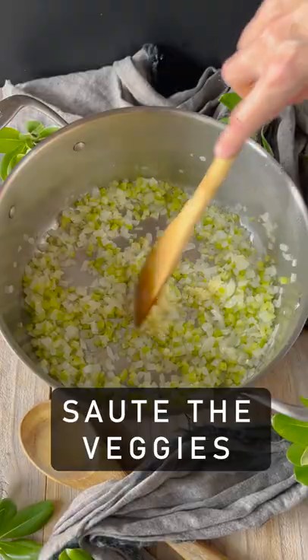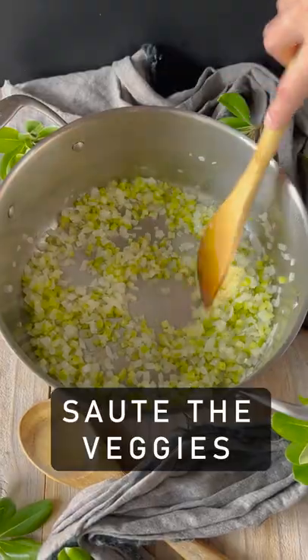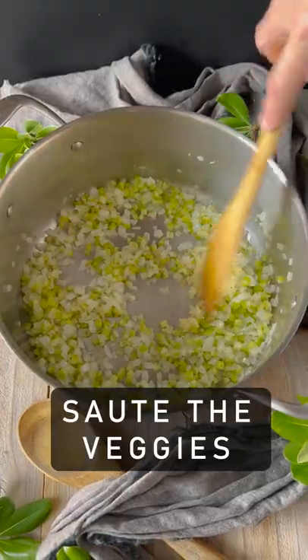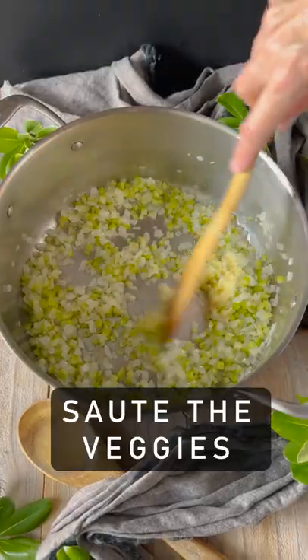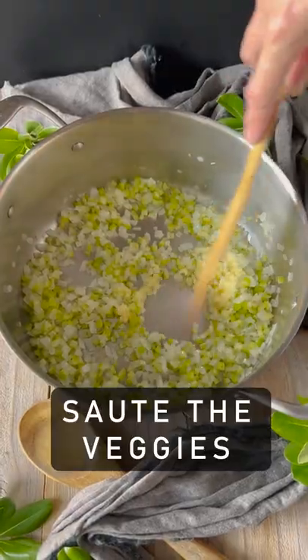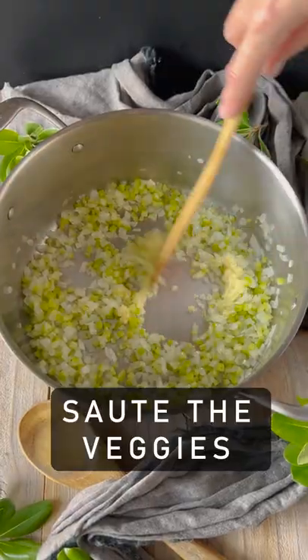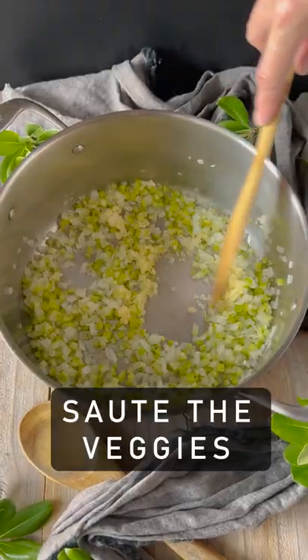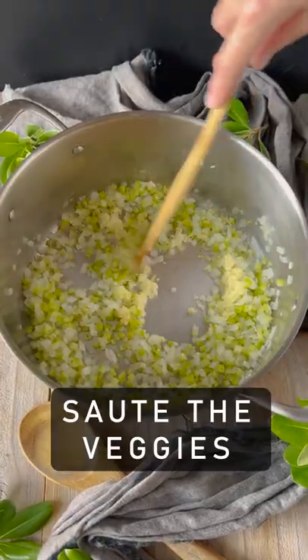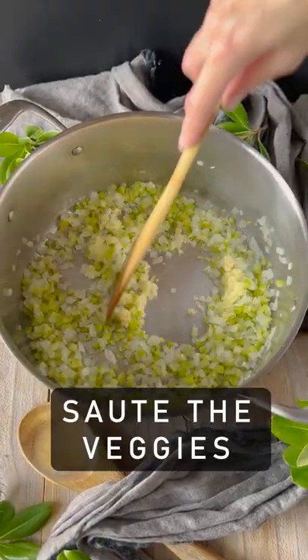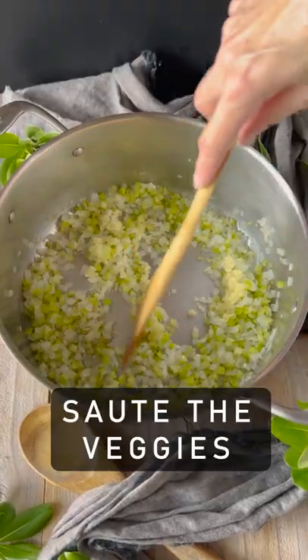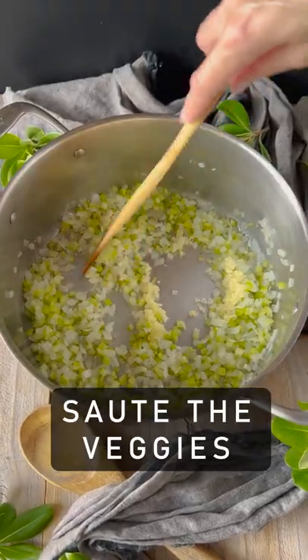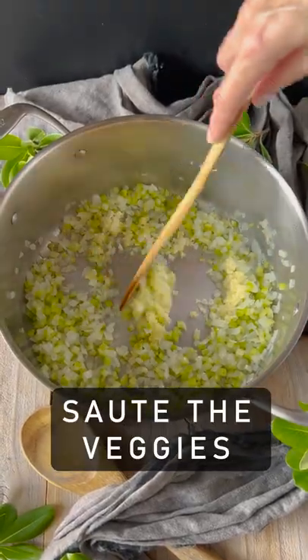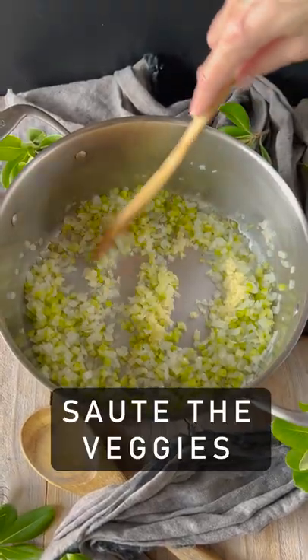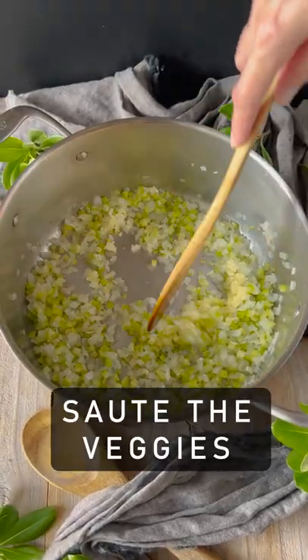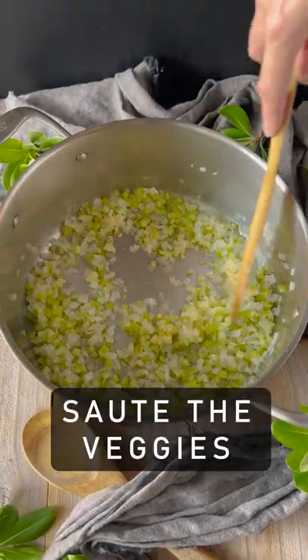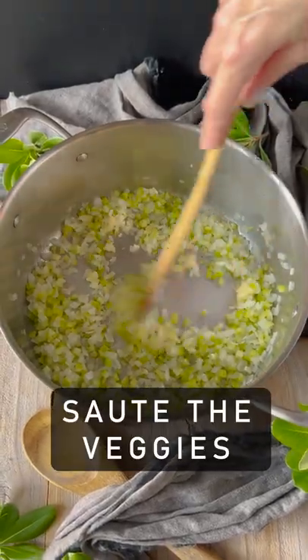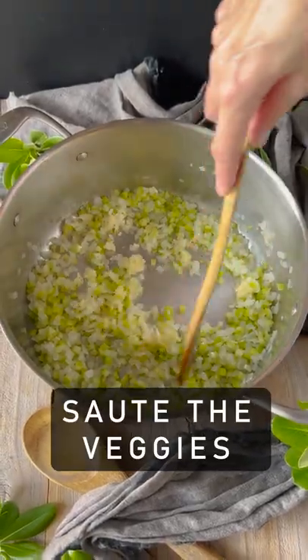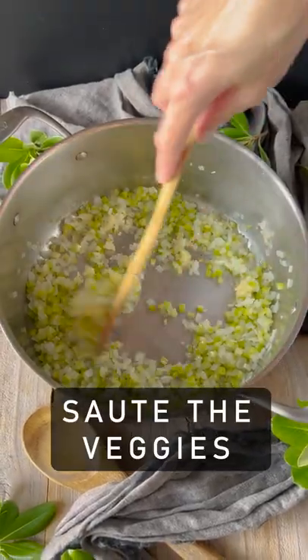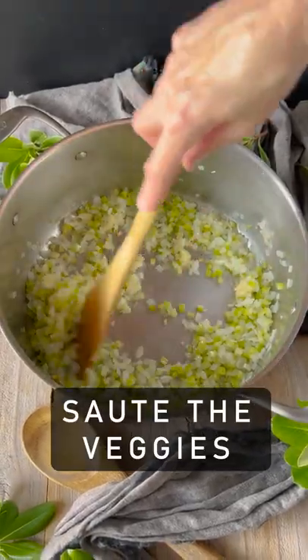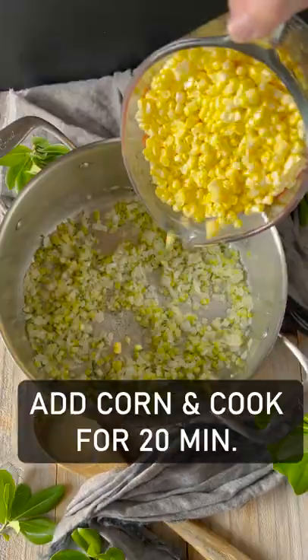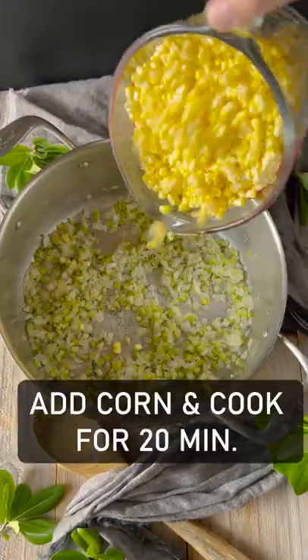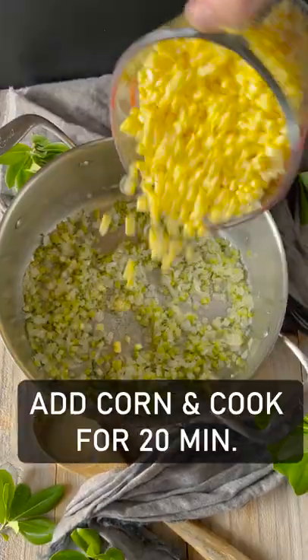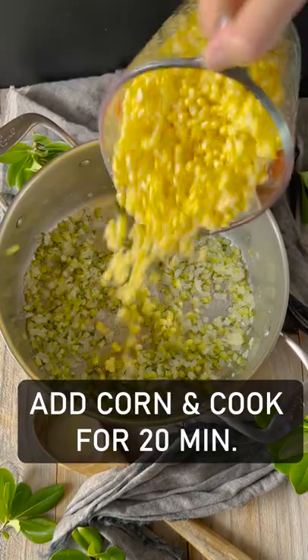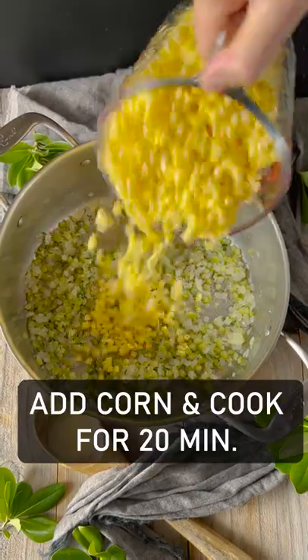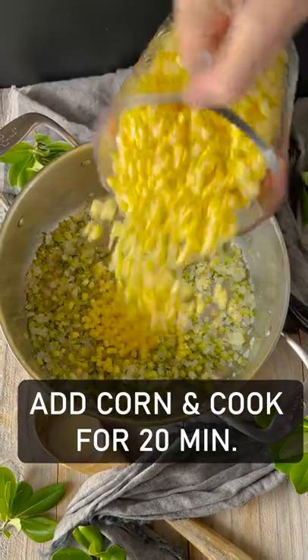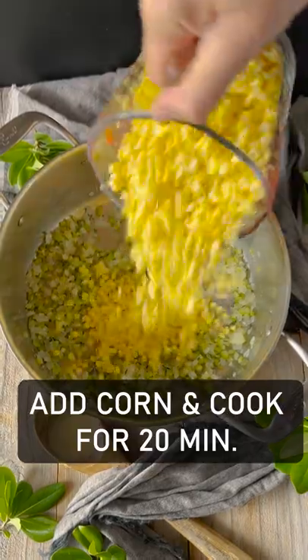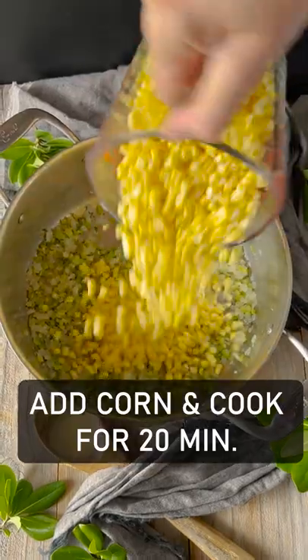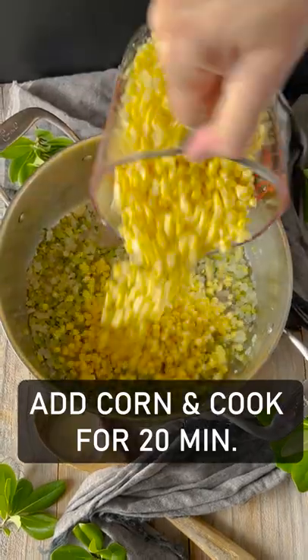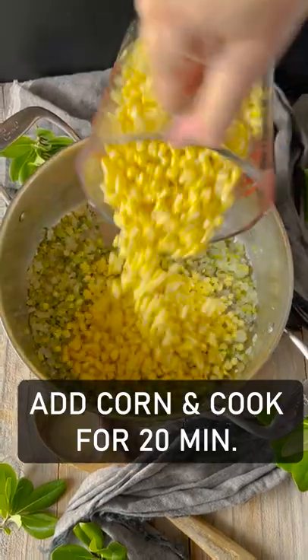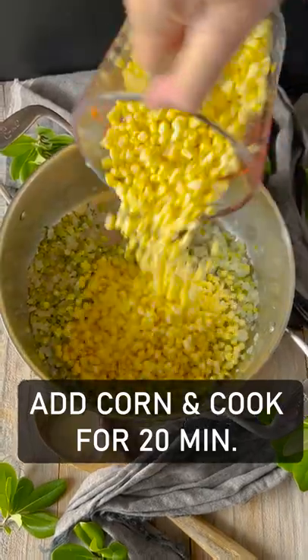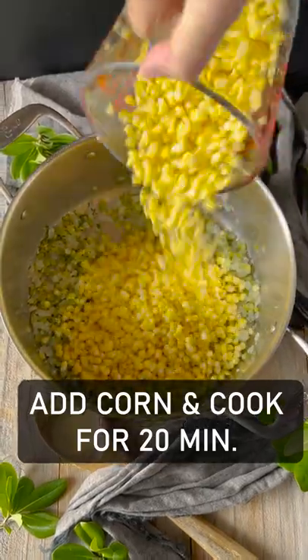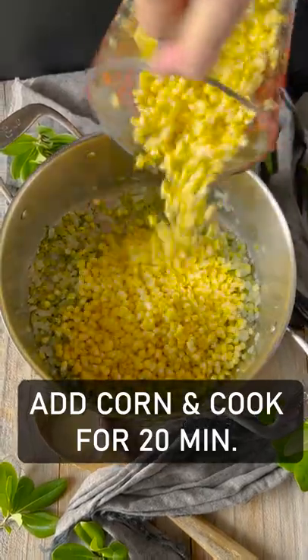Go ahead and sauté the veggies until they're soft. Add the corn and cook for 20 minutes.